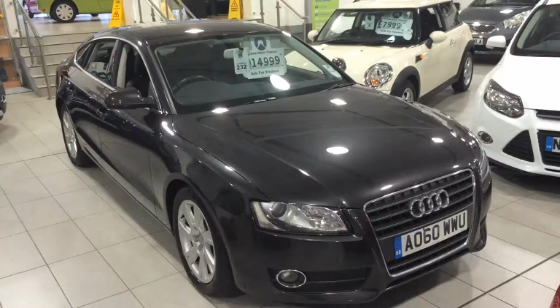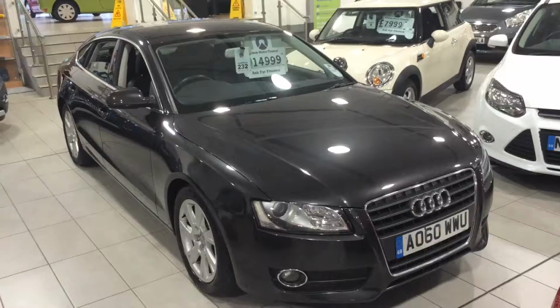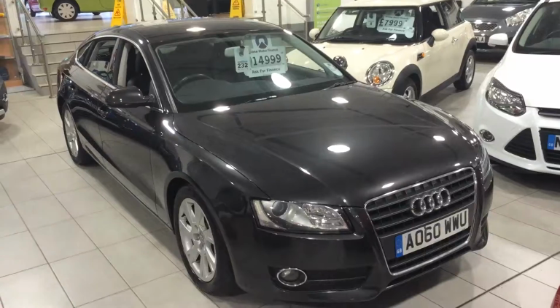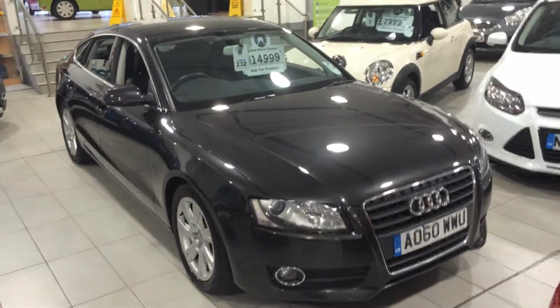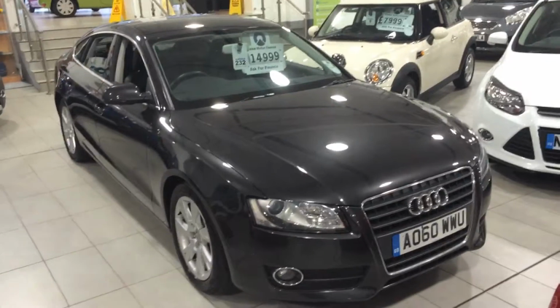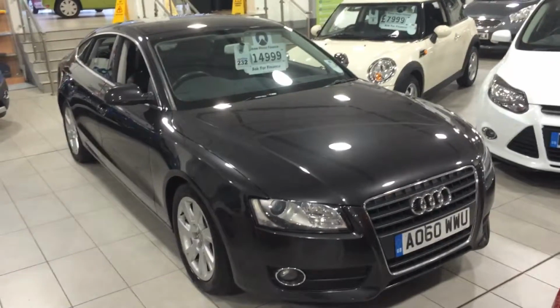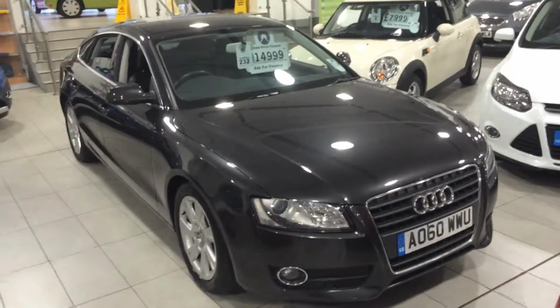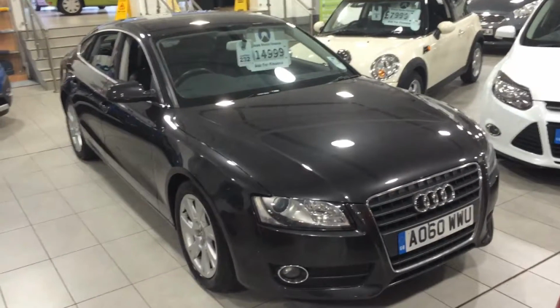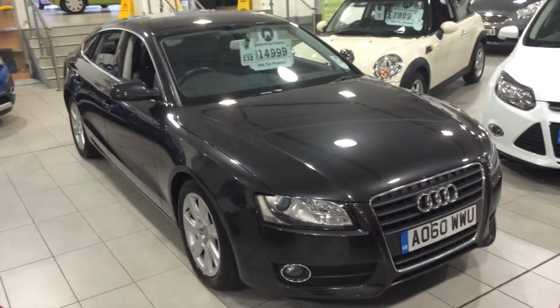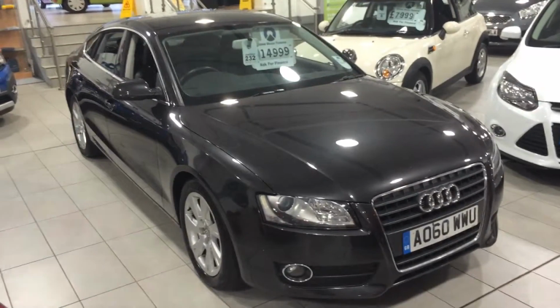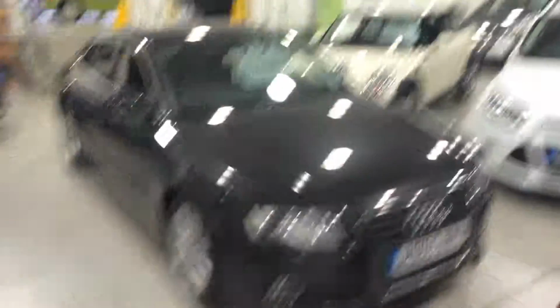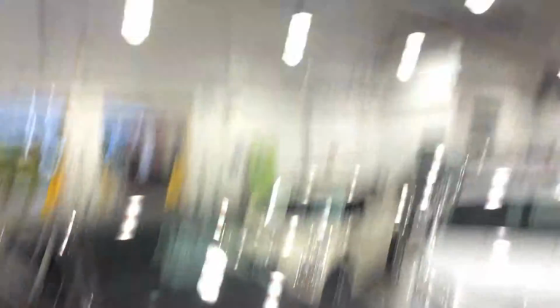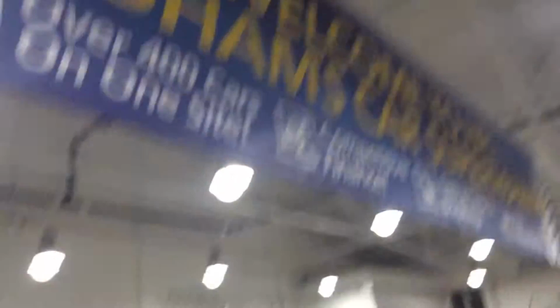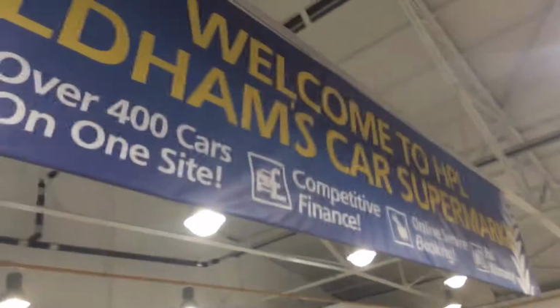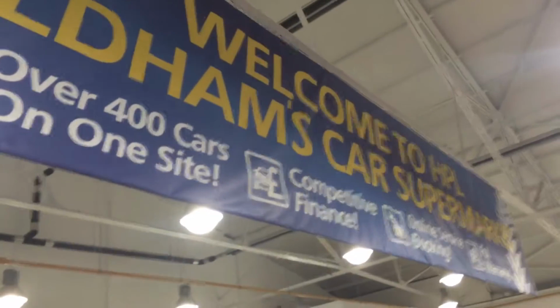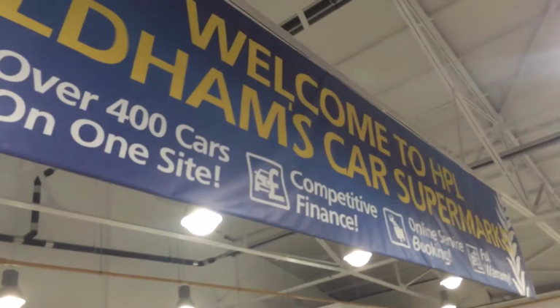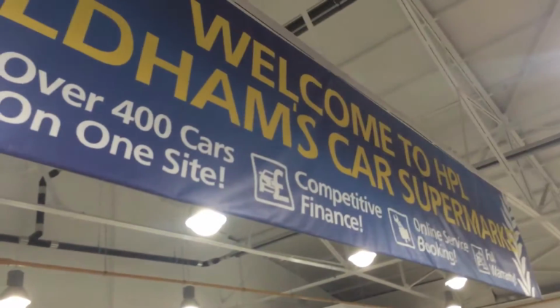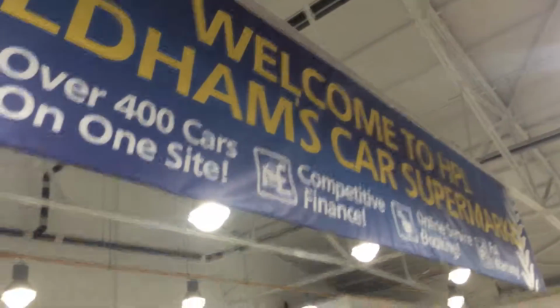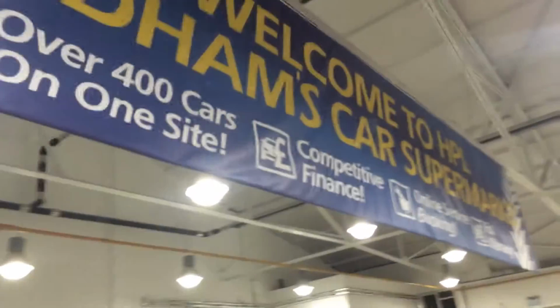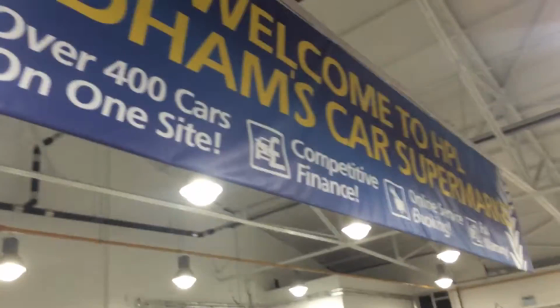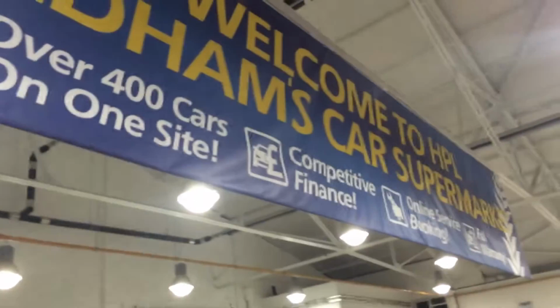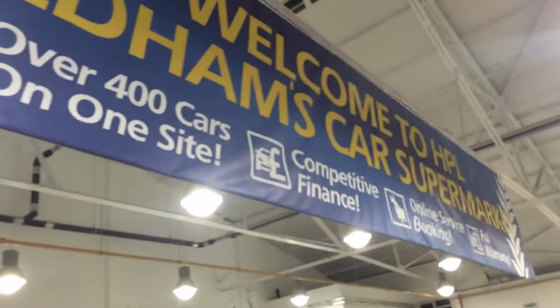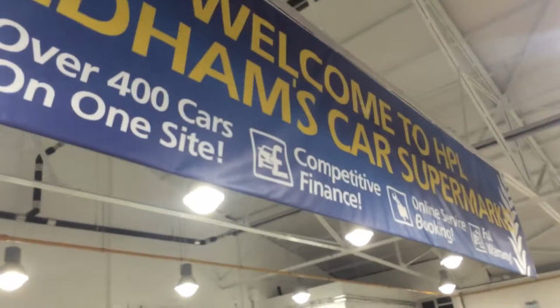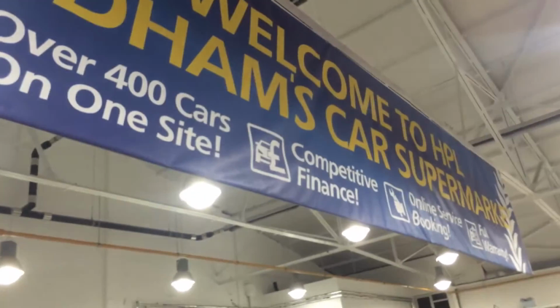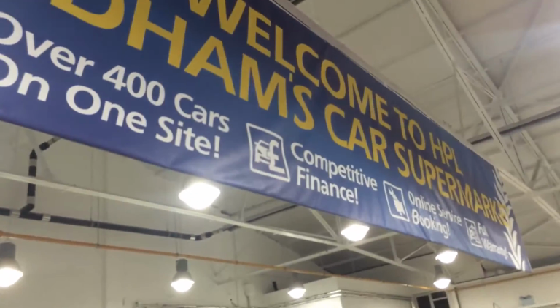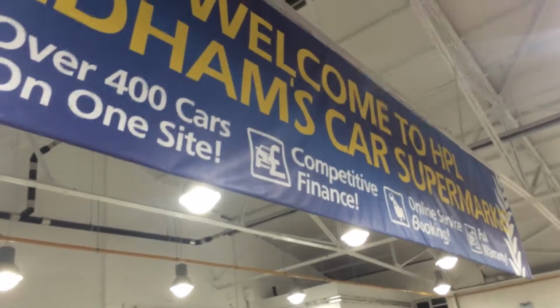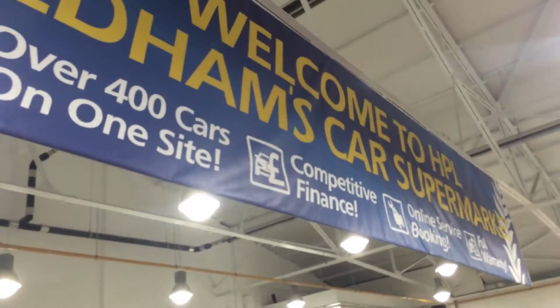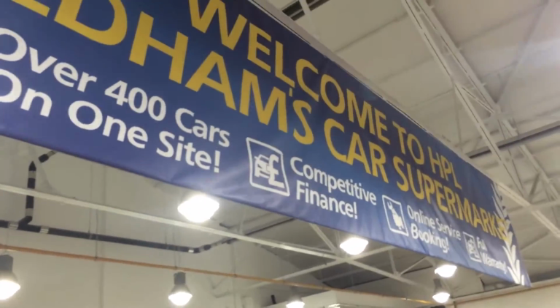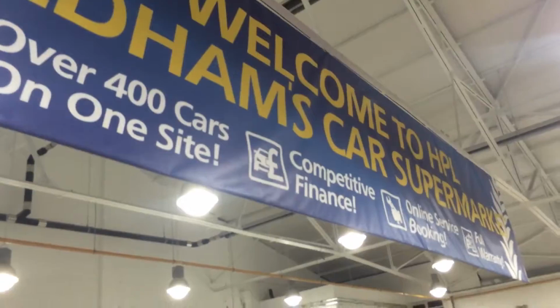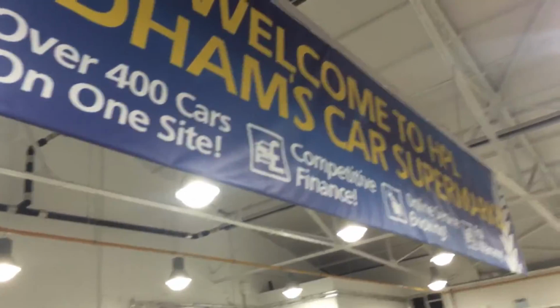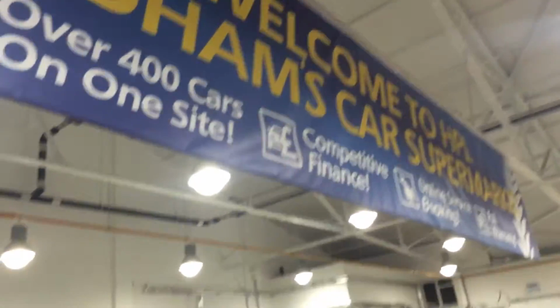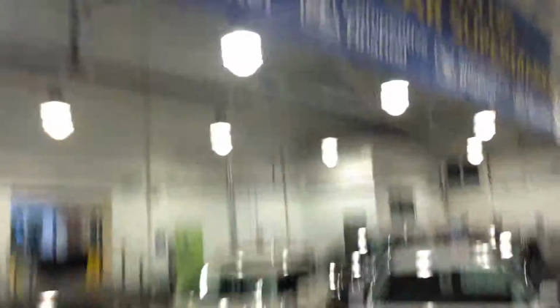Okay, this is Simon over at HPL in Oldham. That's where we are. Welcome to HPL Oldham's Car Supermarket.